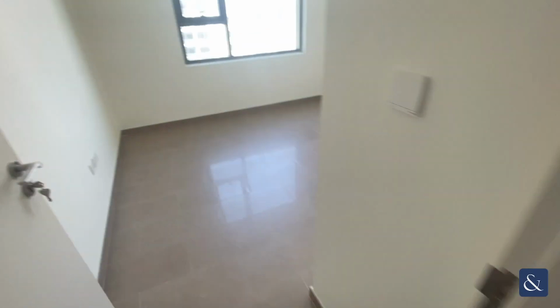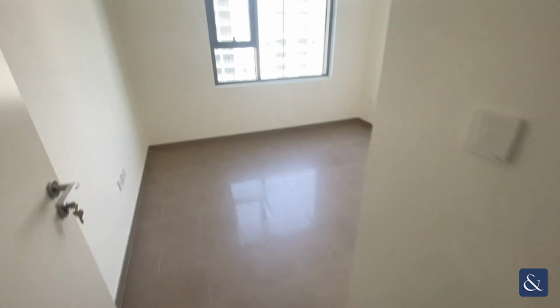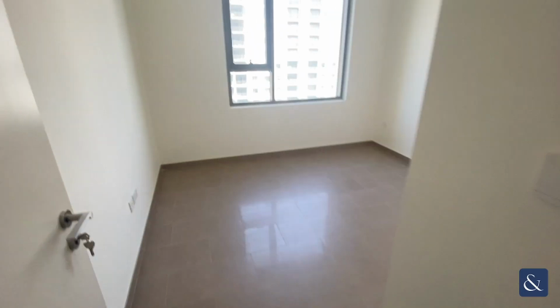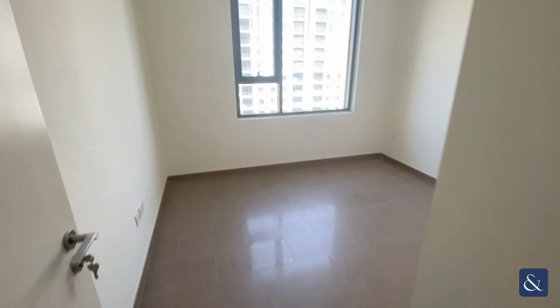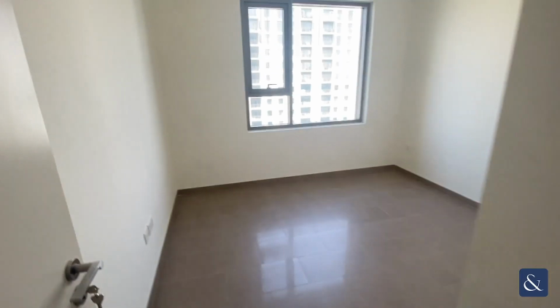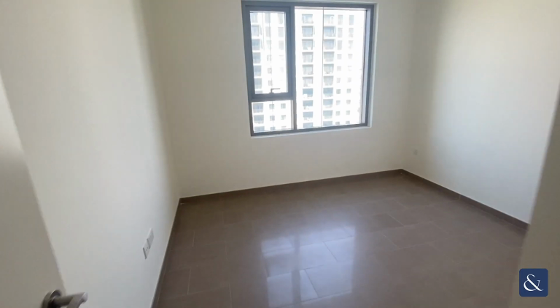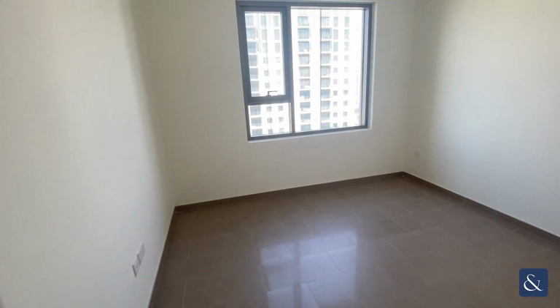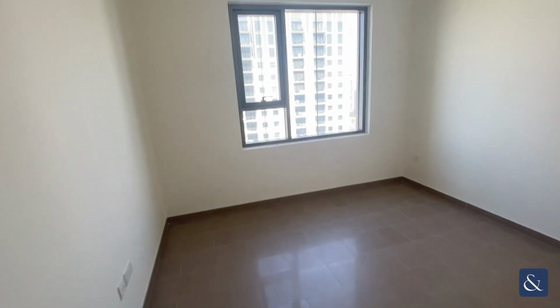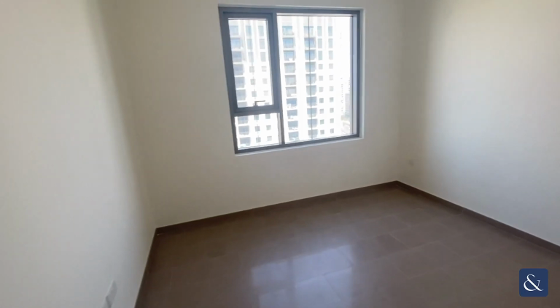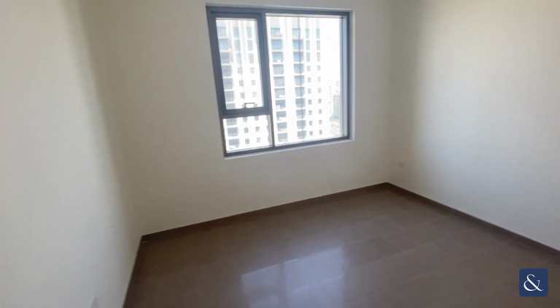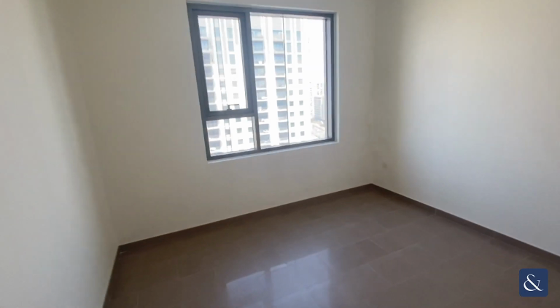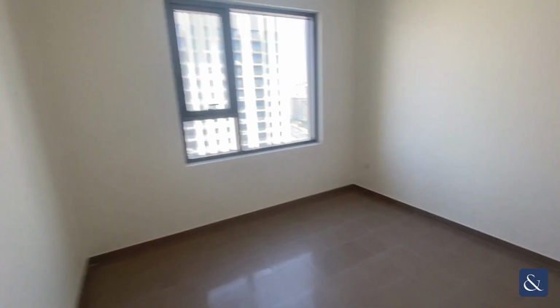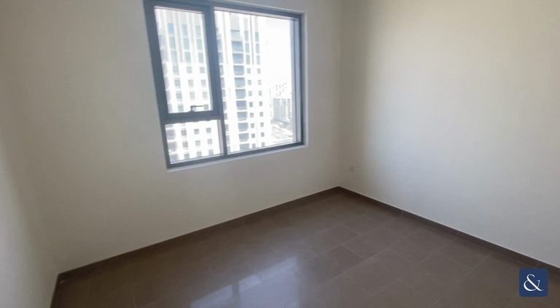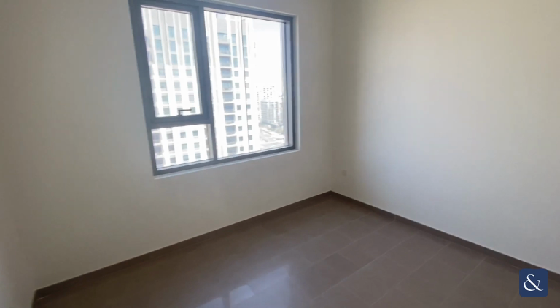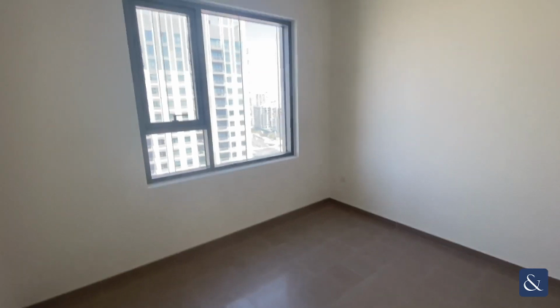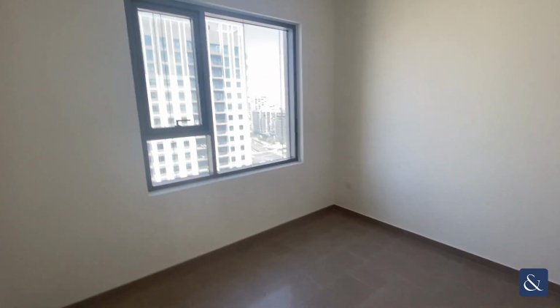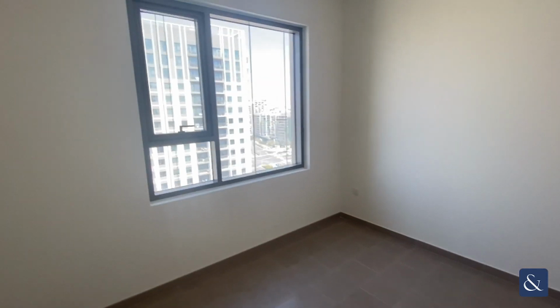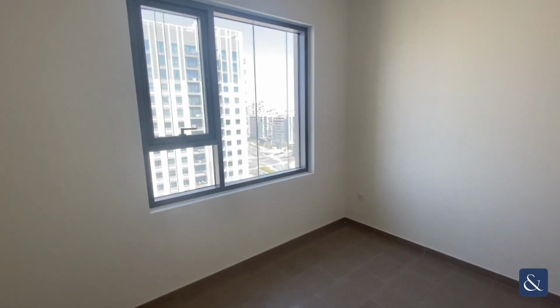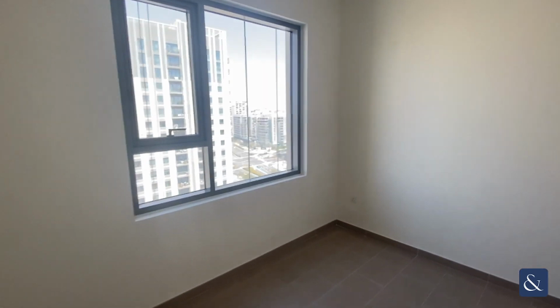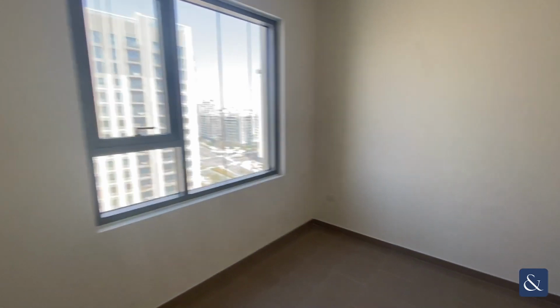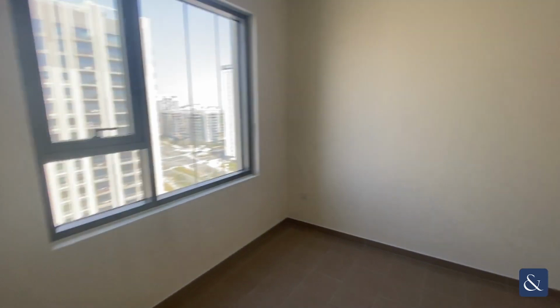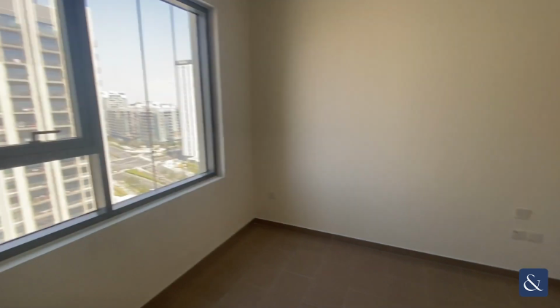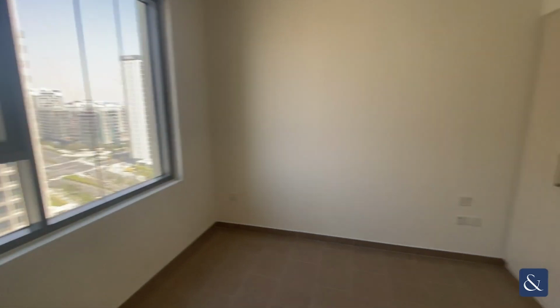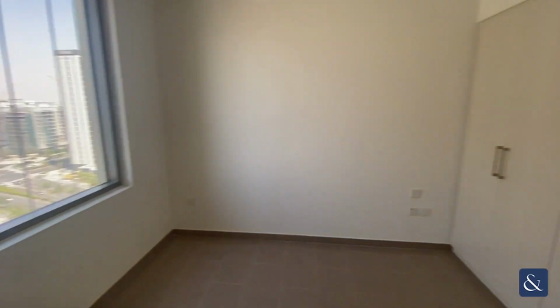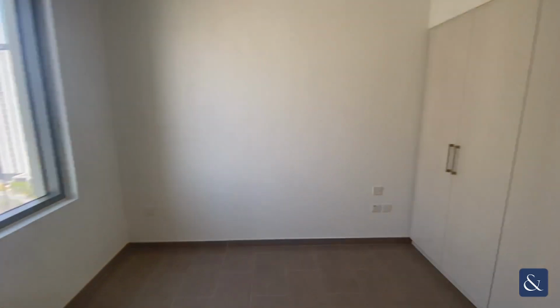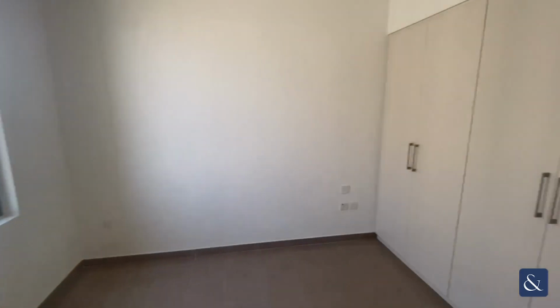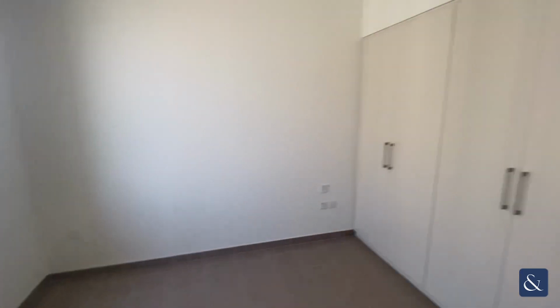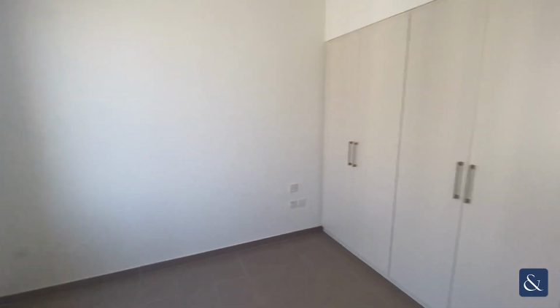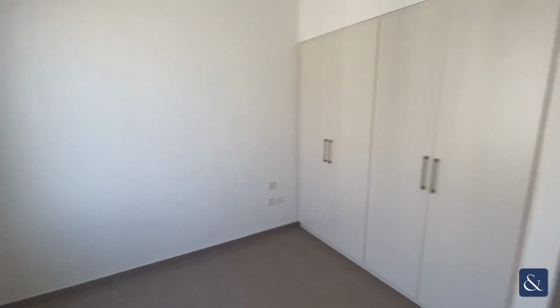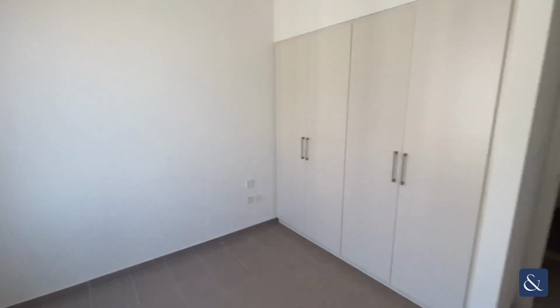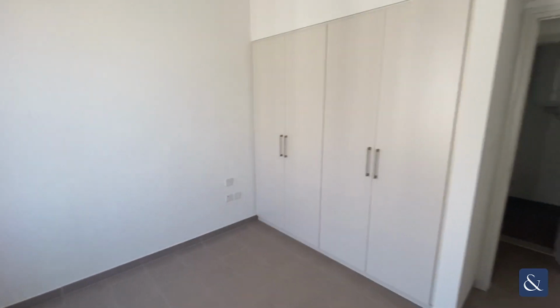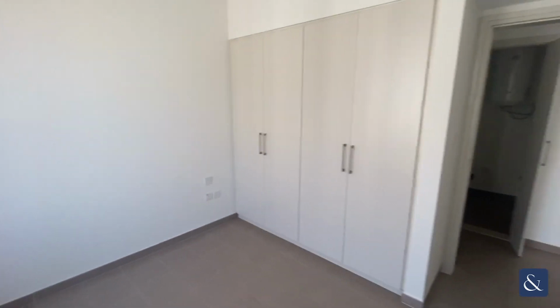The bedroom is a good size with space for a double bed, and you have fitted wardrobes.